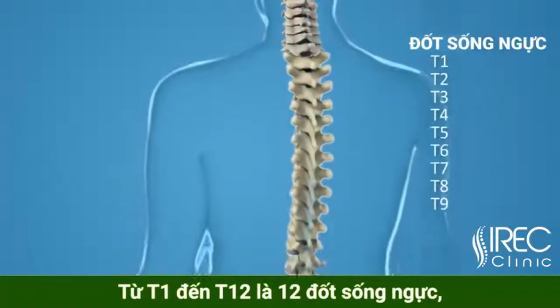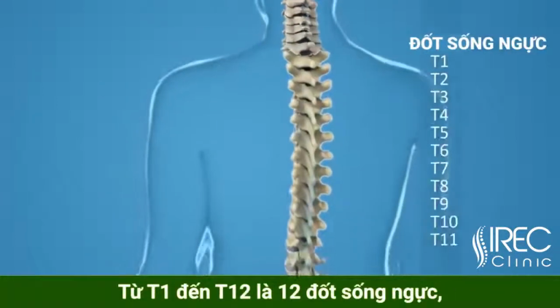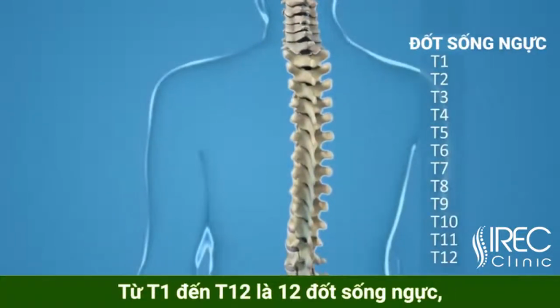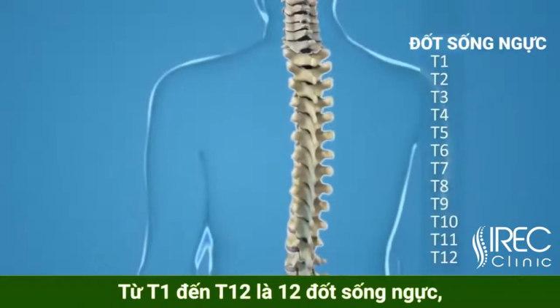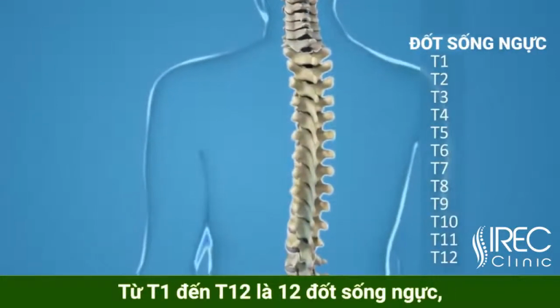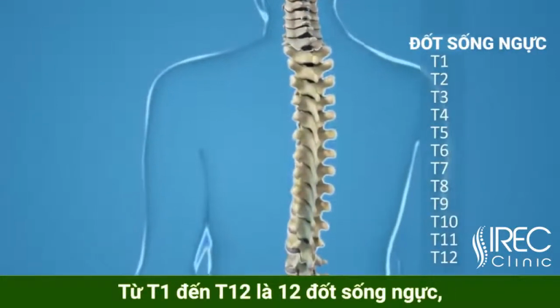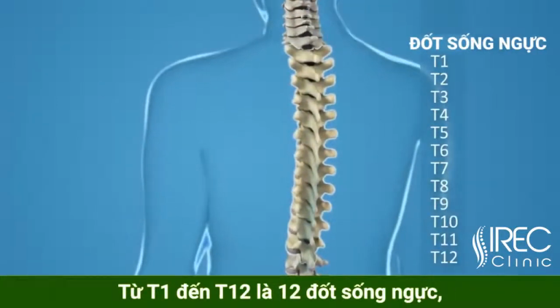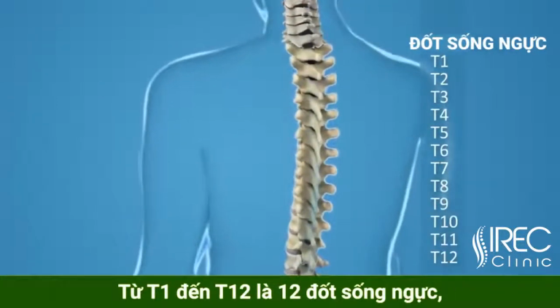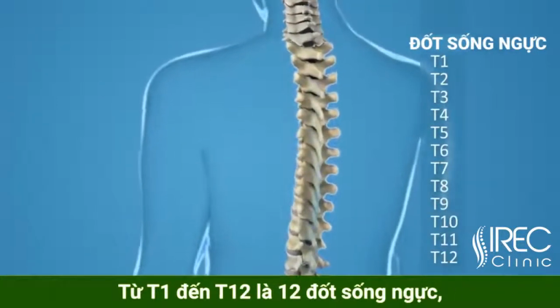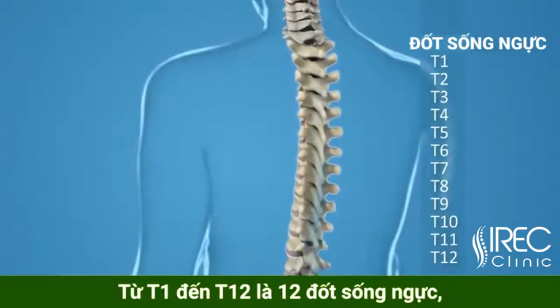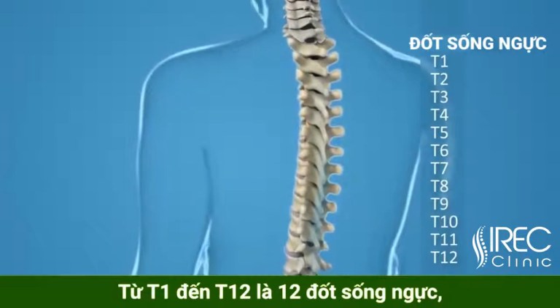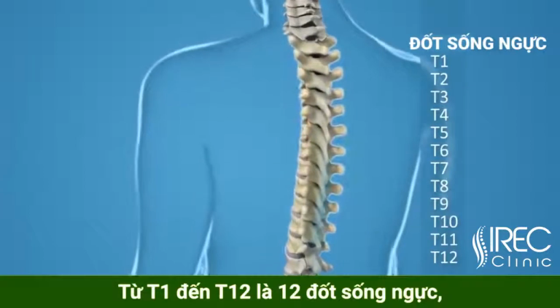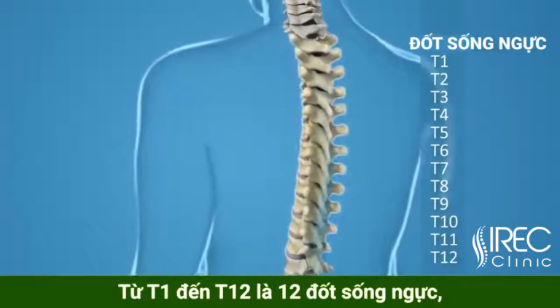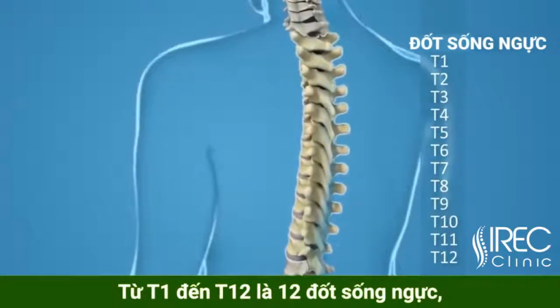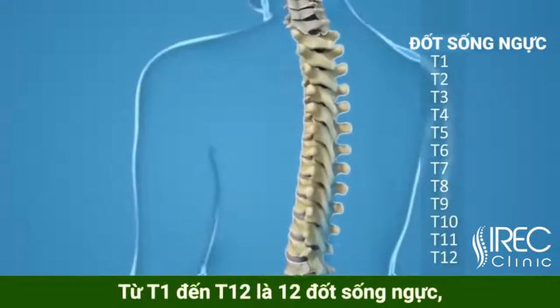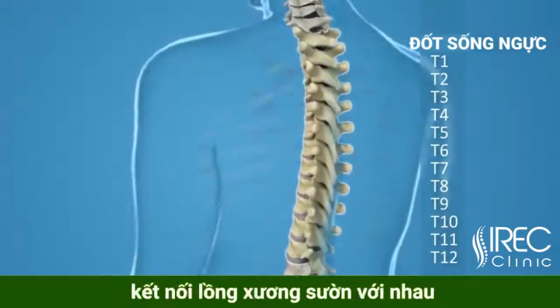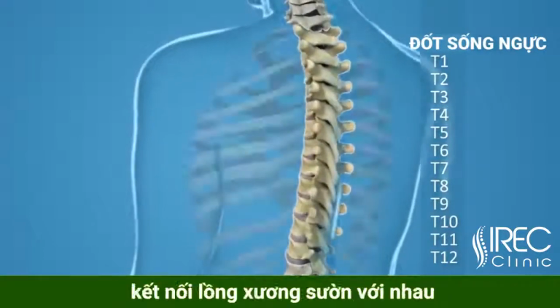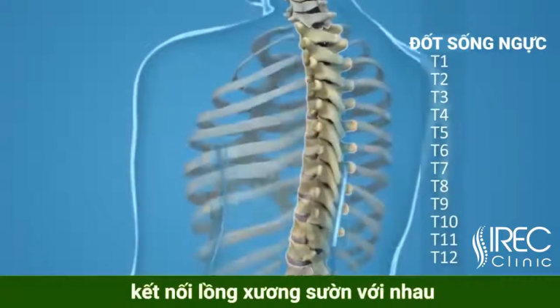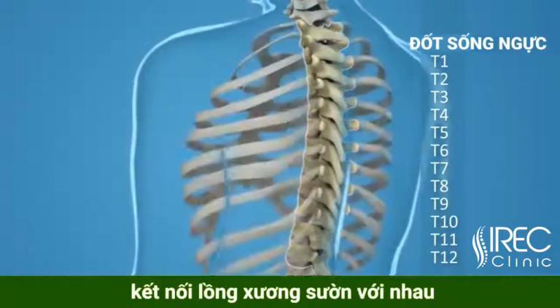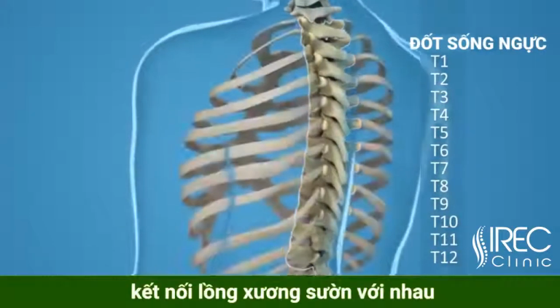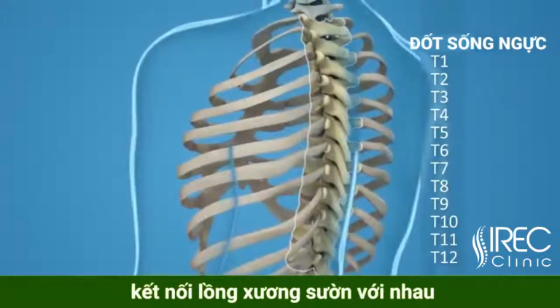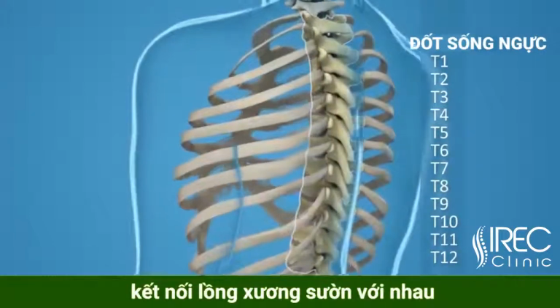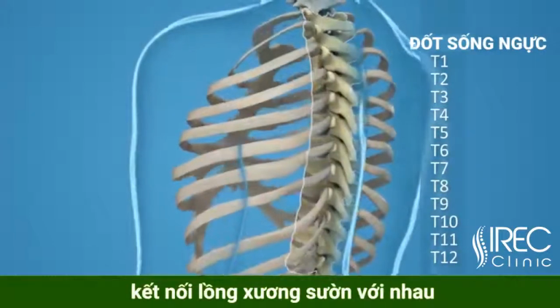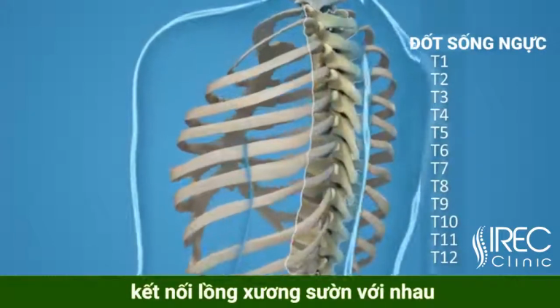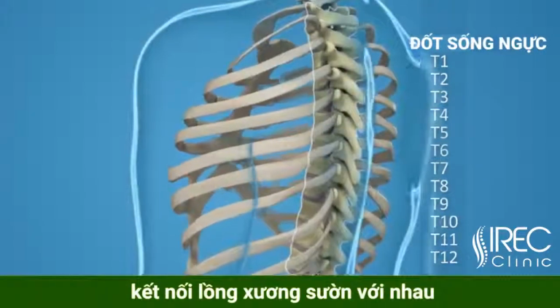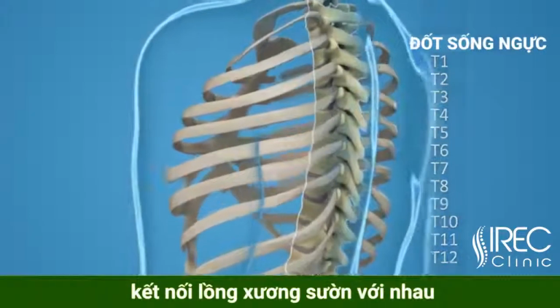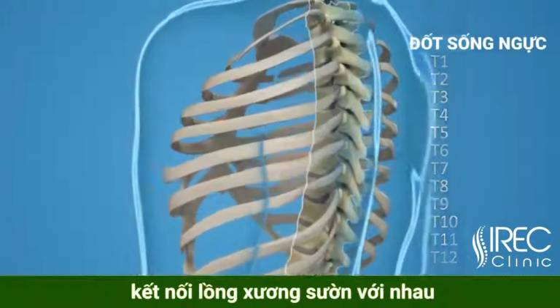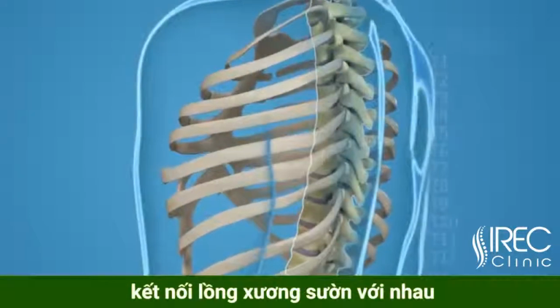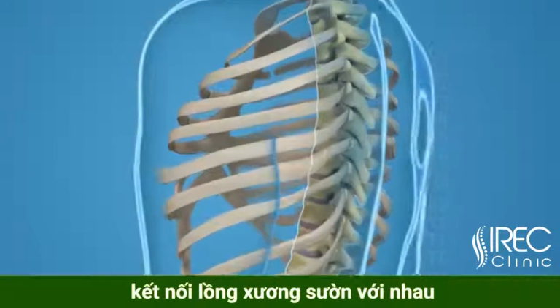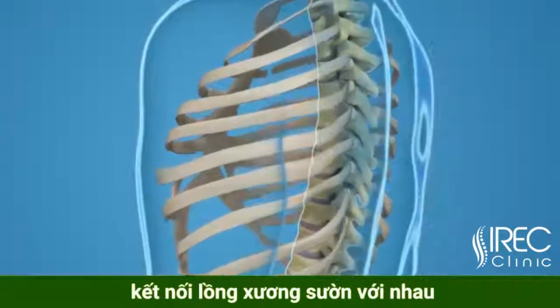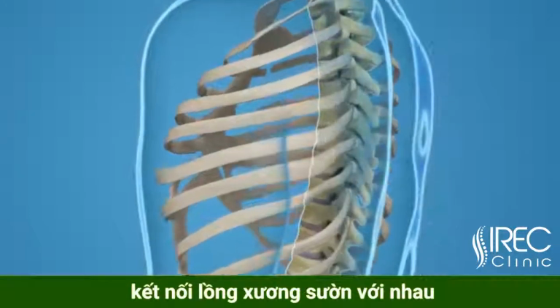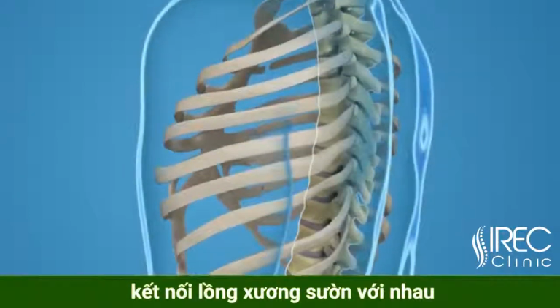T1 through T12, thoracic — these are the 12 vertebrae that are joined by ribs to form your ribcage.